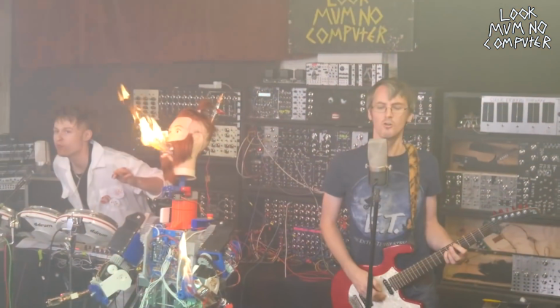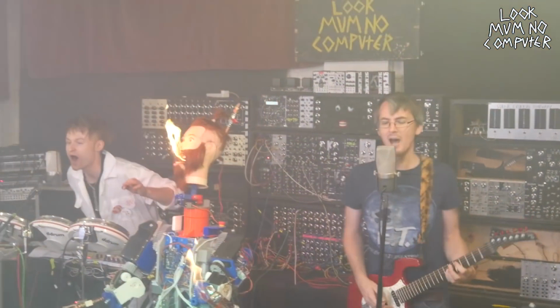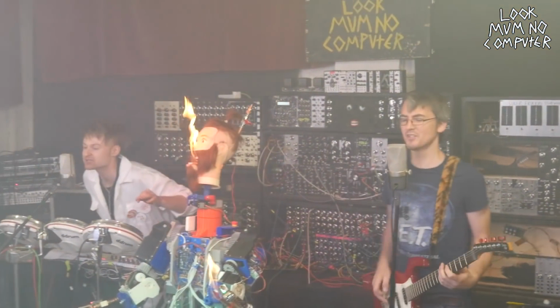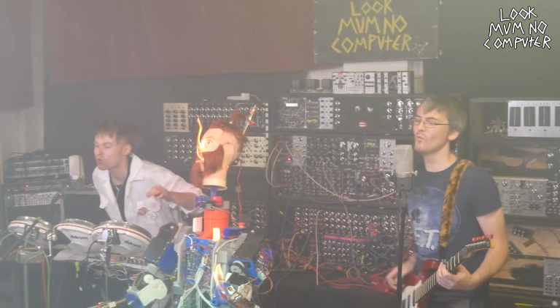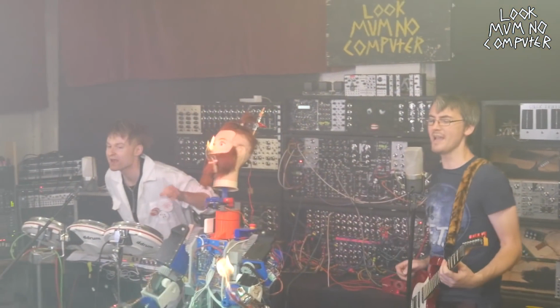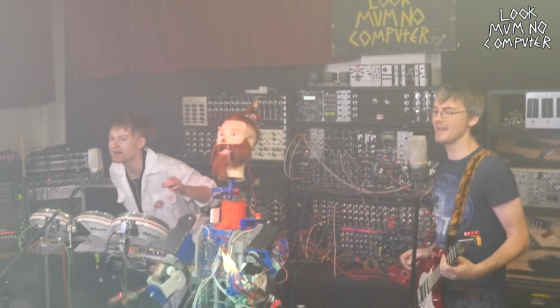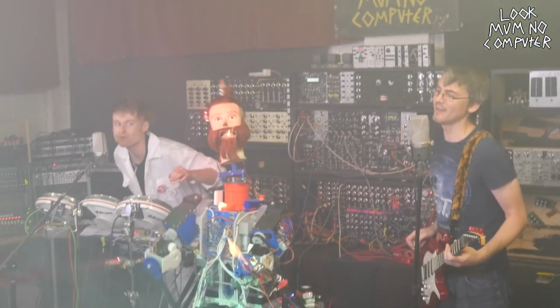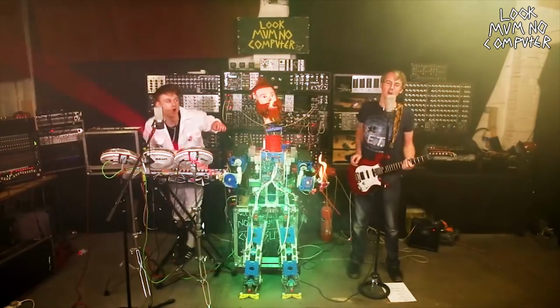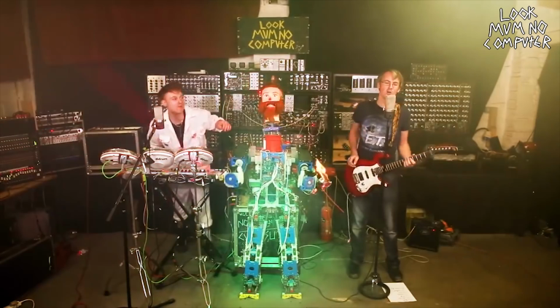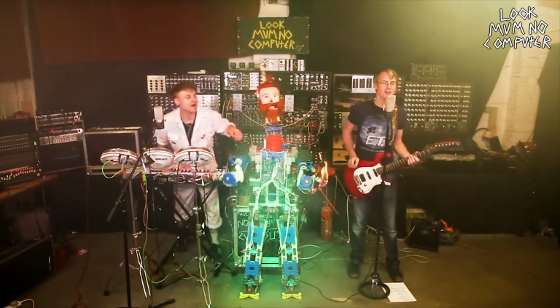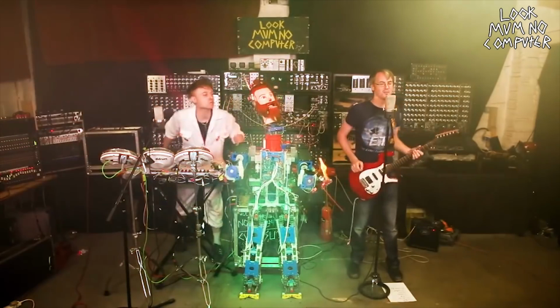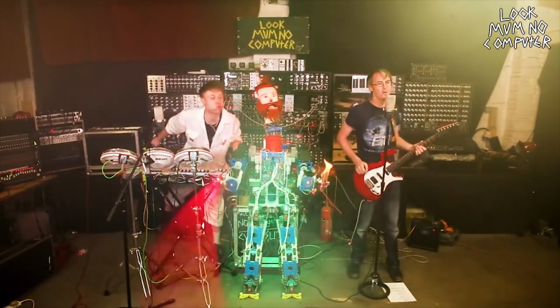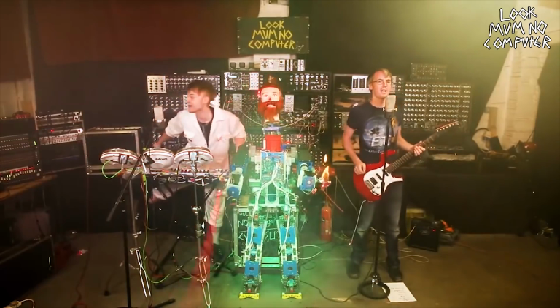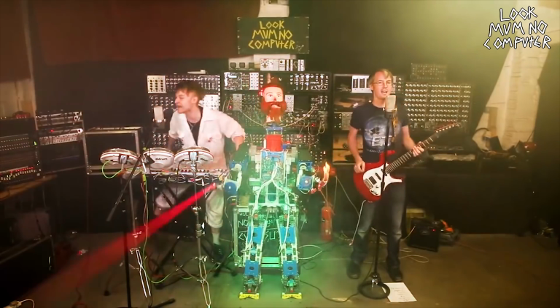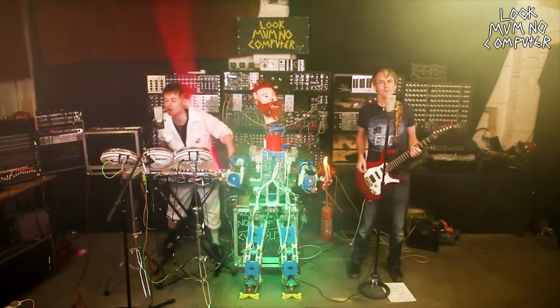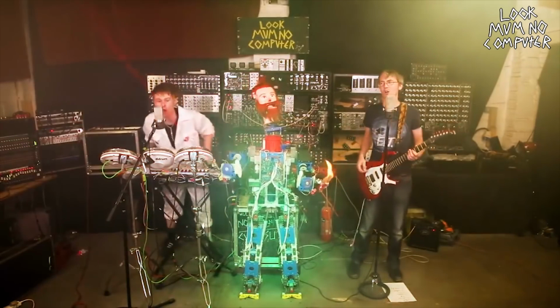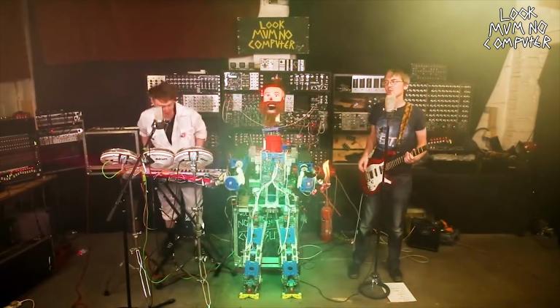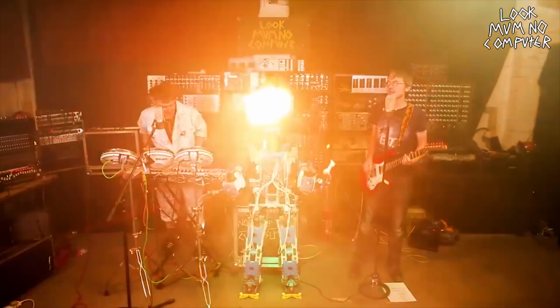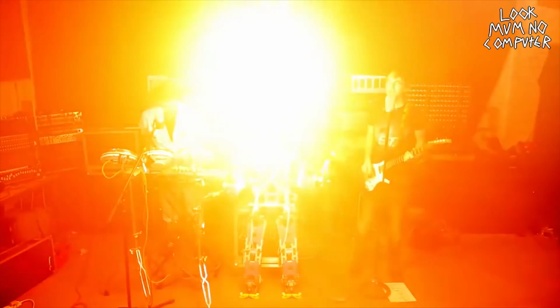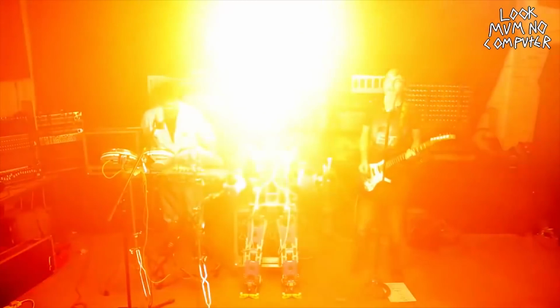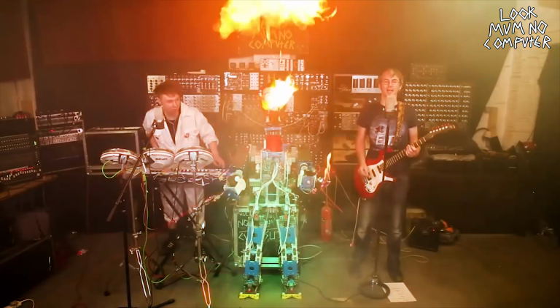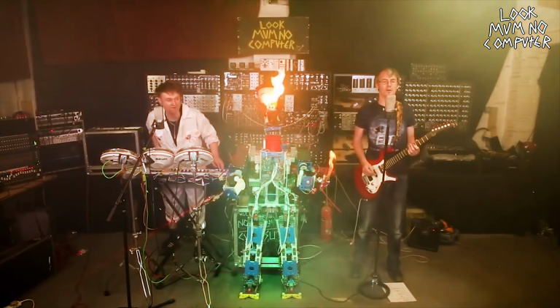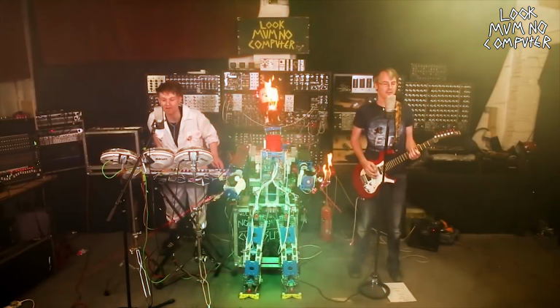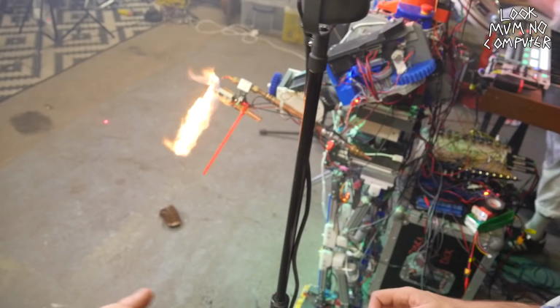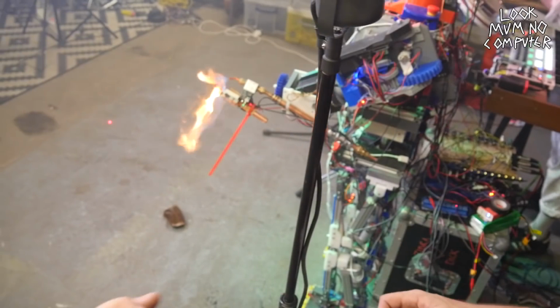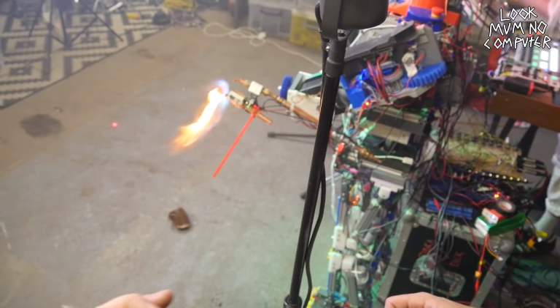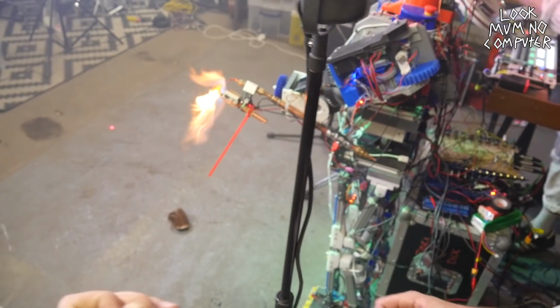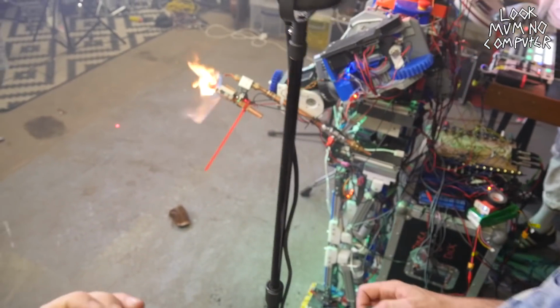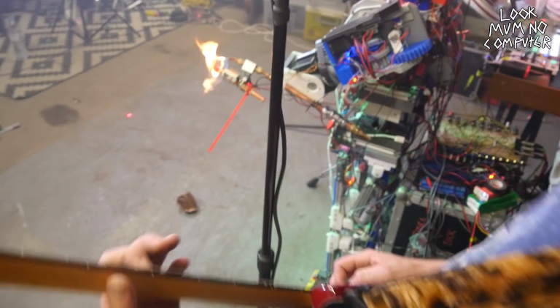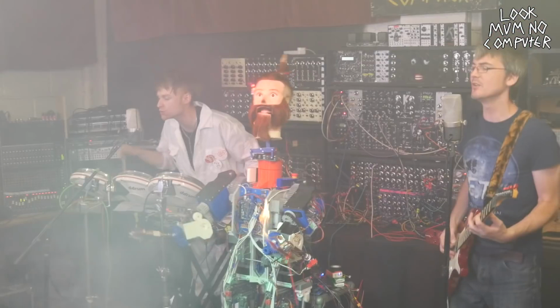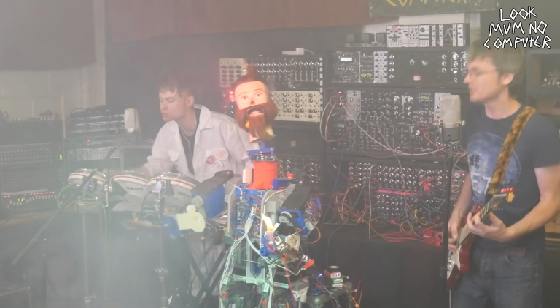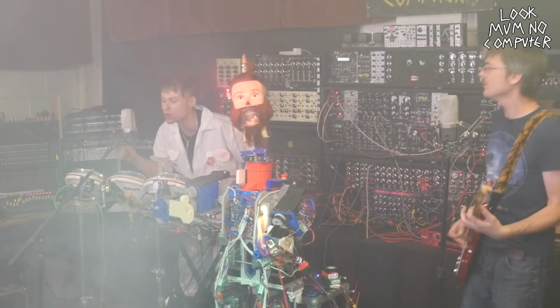Robots! We love robots! We love robots! We love robots, and we think you do too.